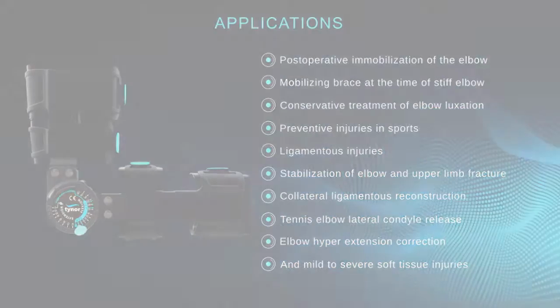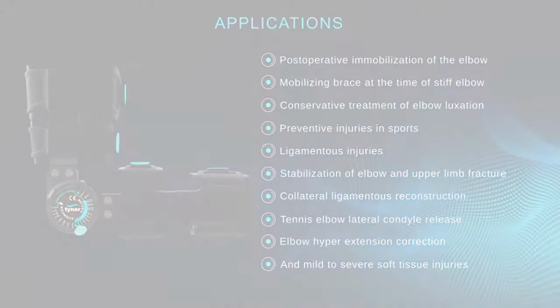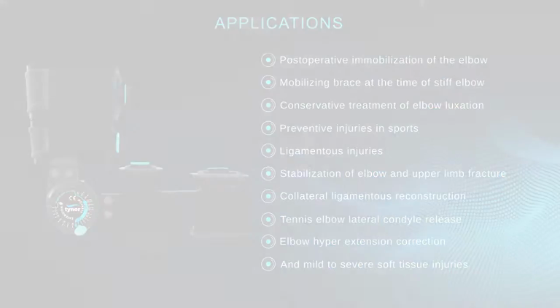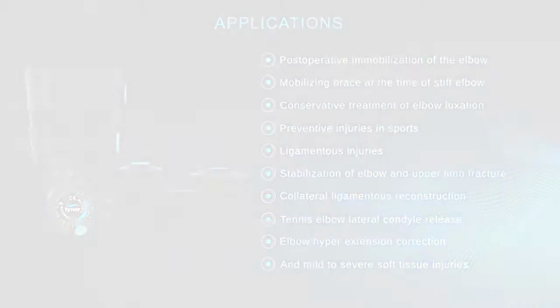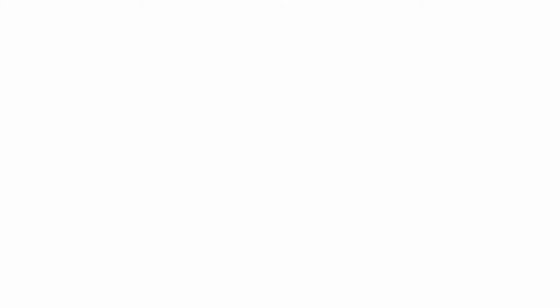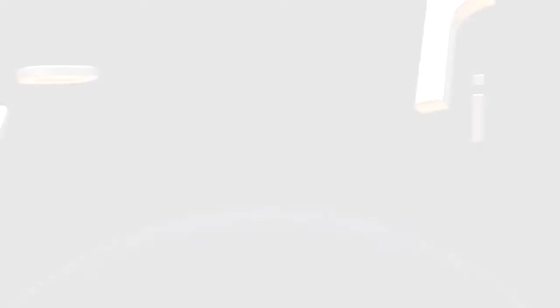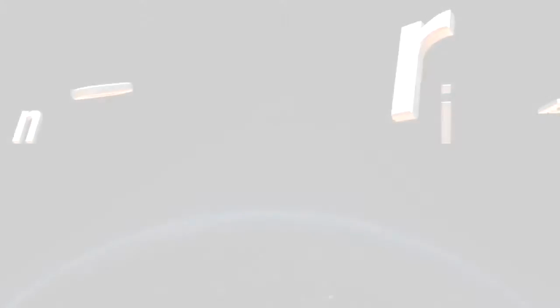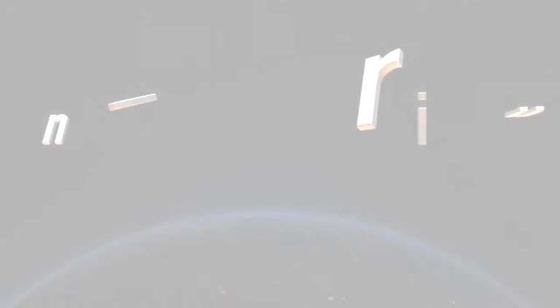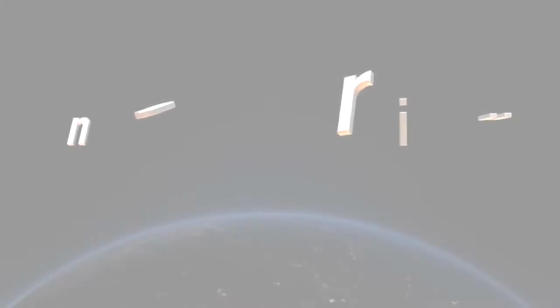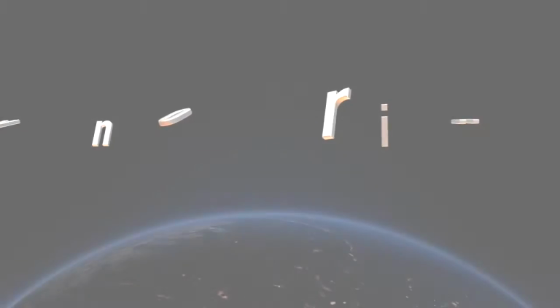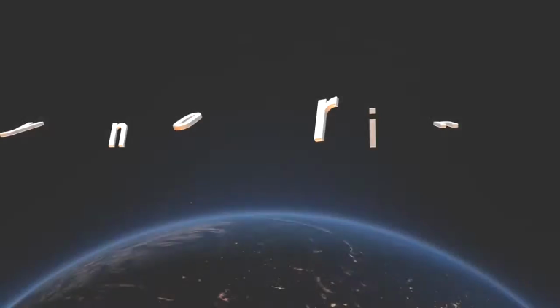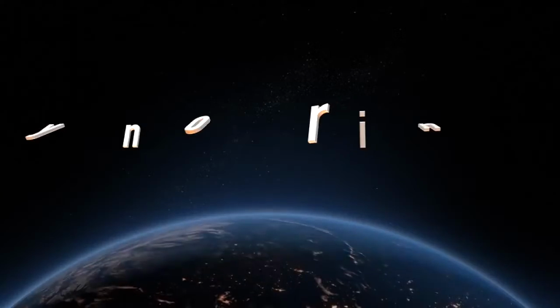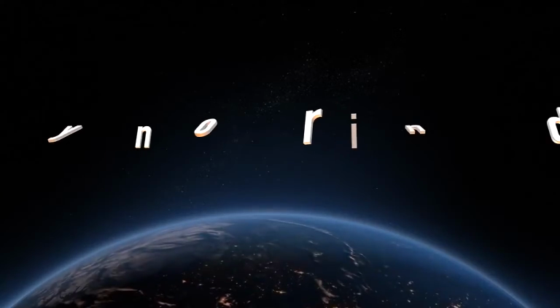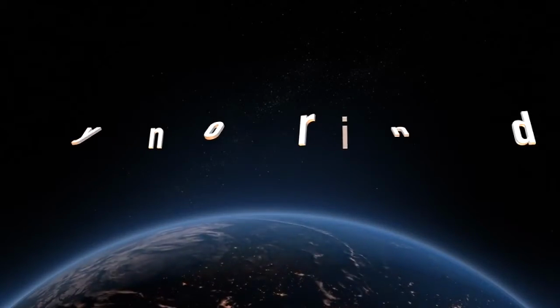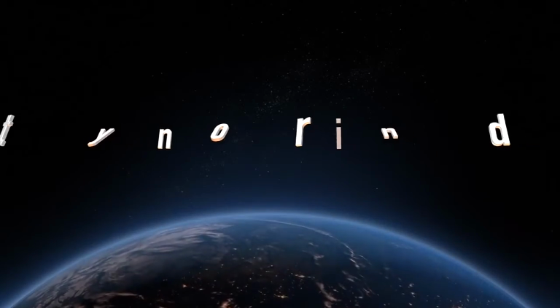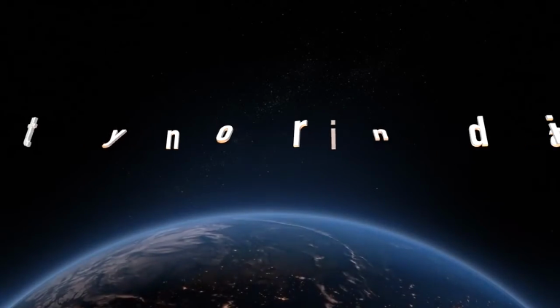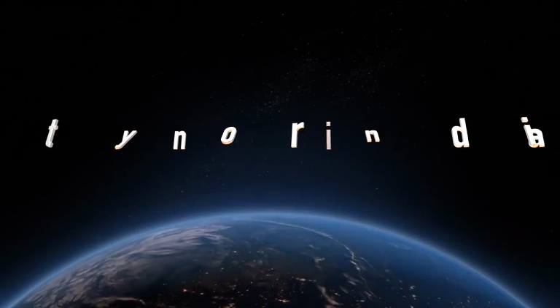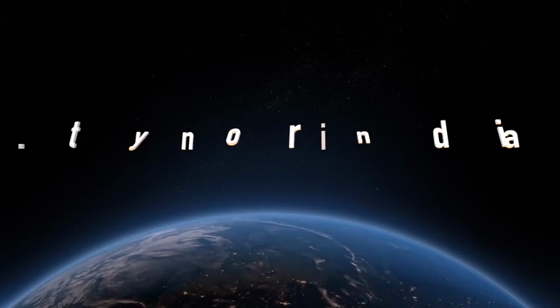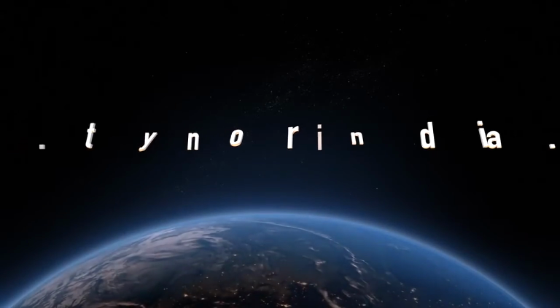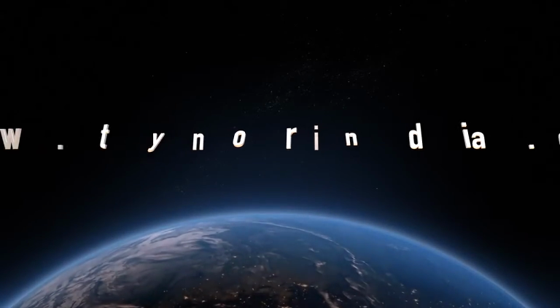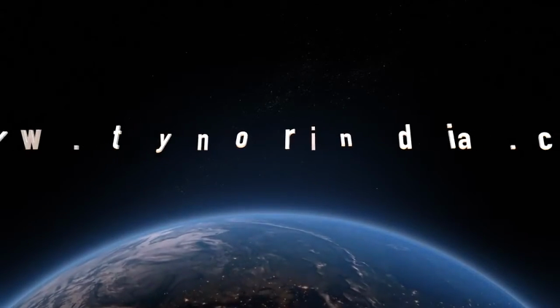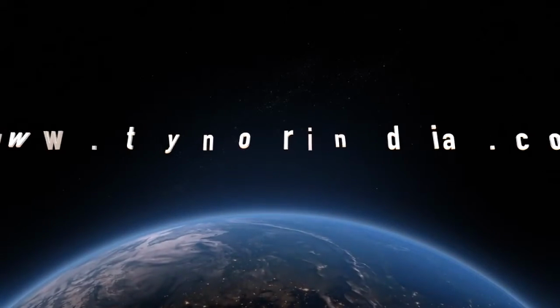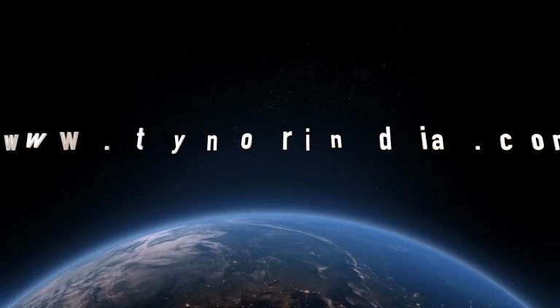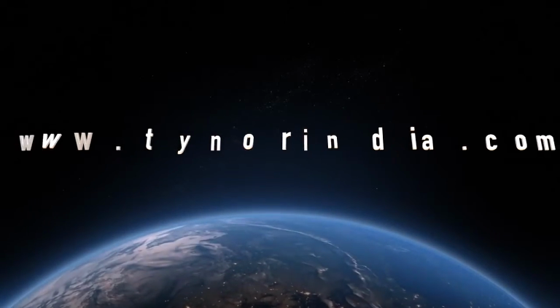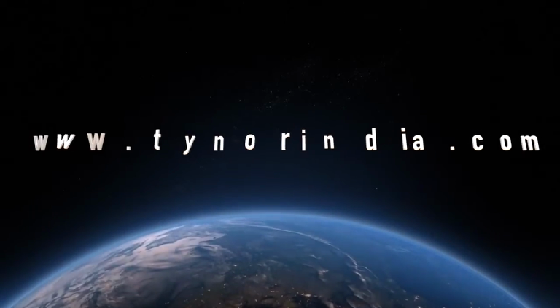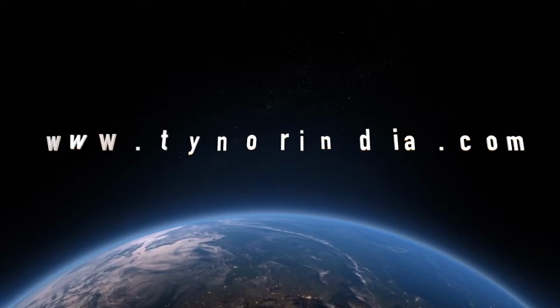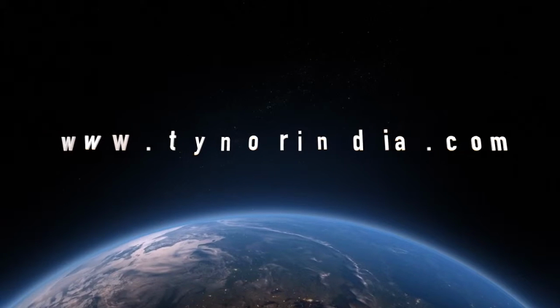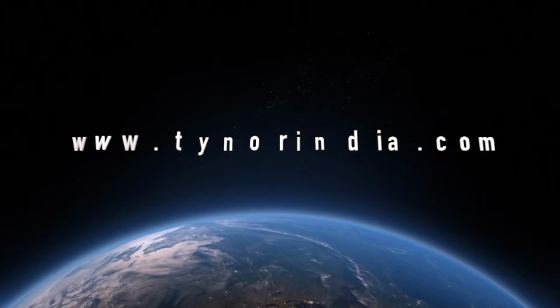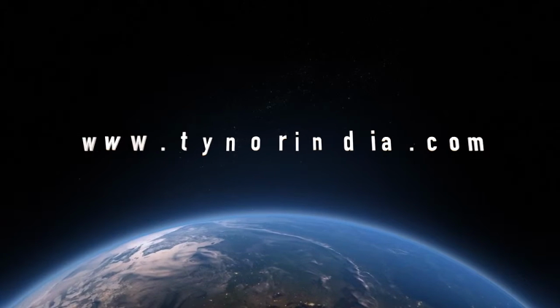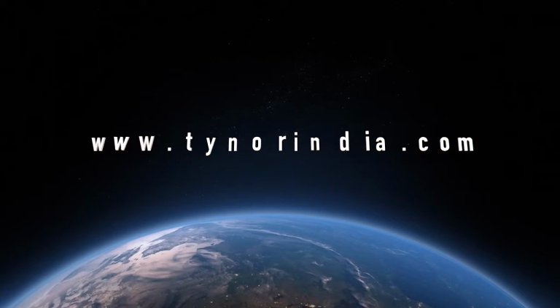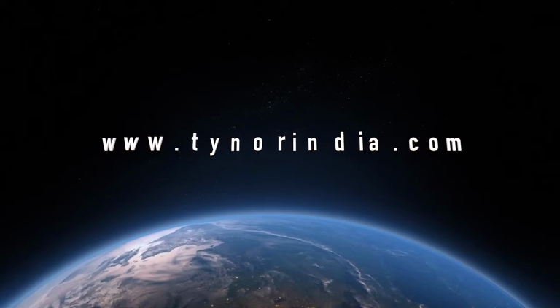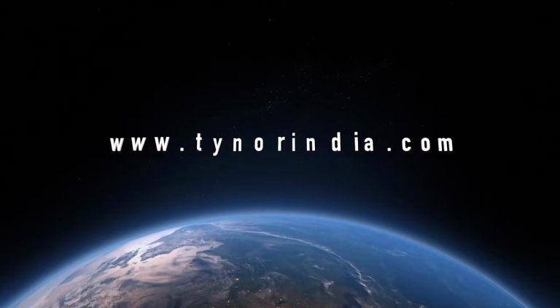For more information, log on to www.thainoorindia.com.